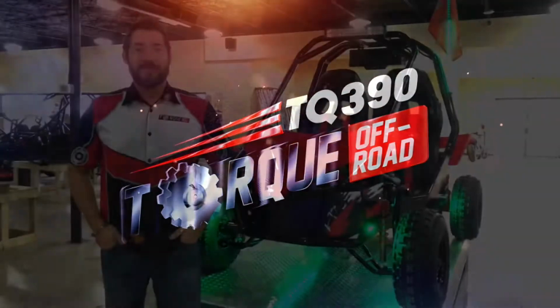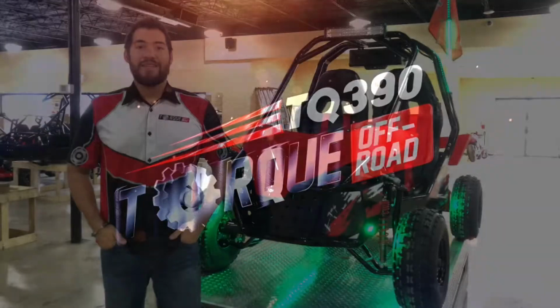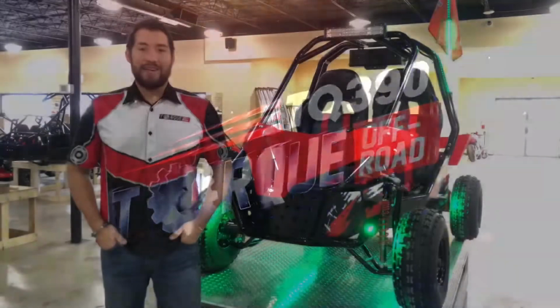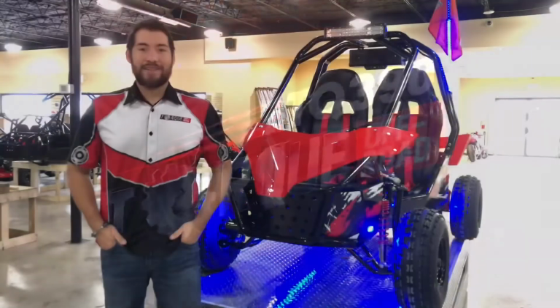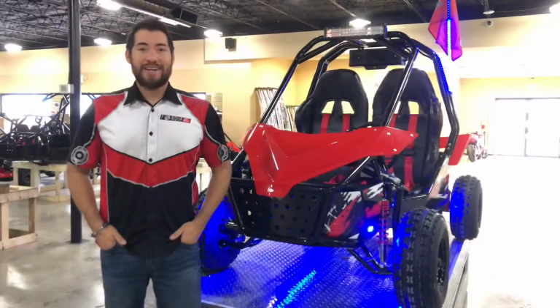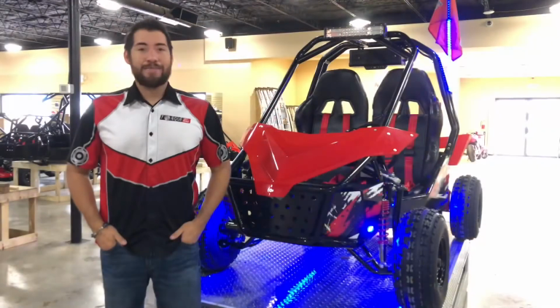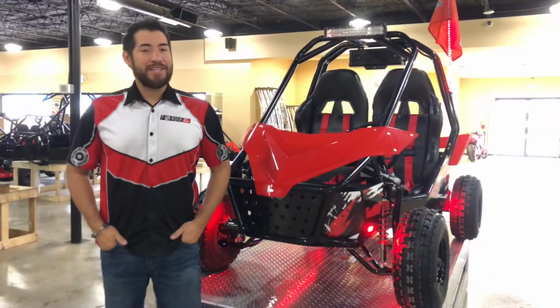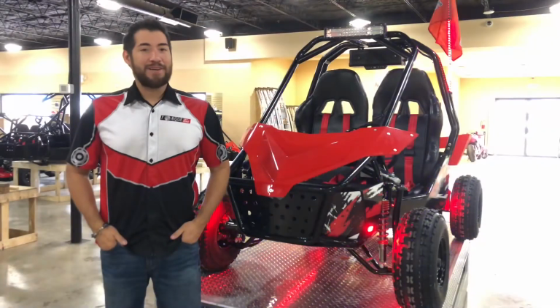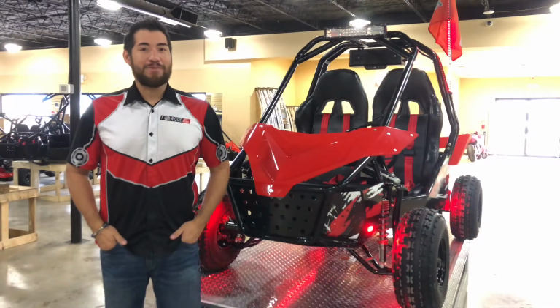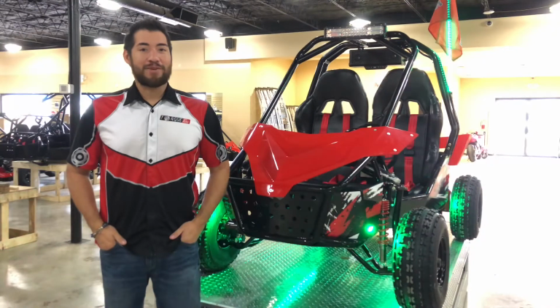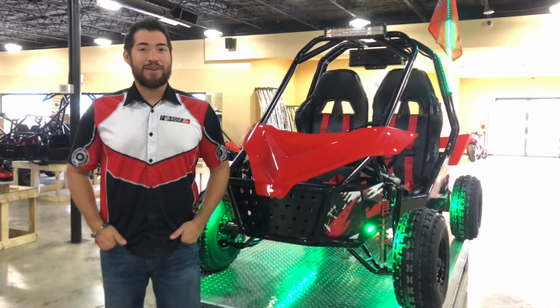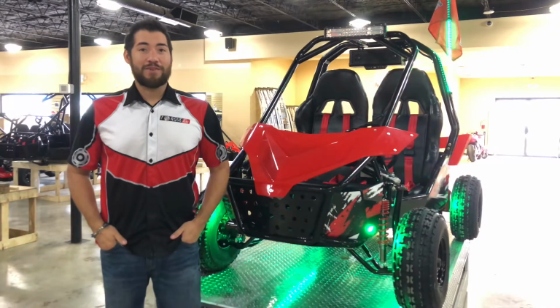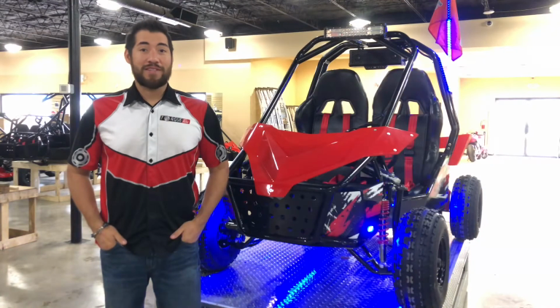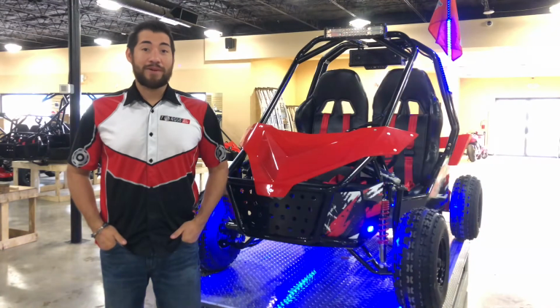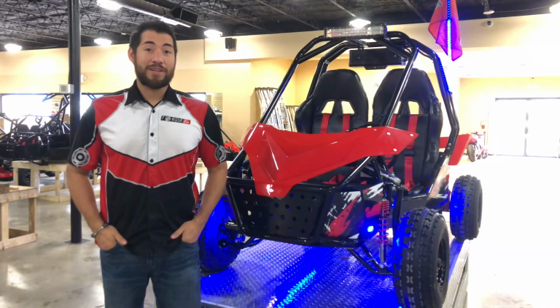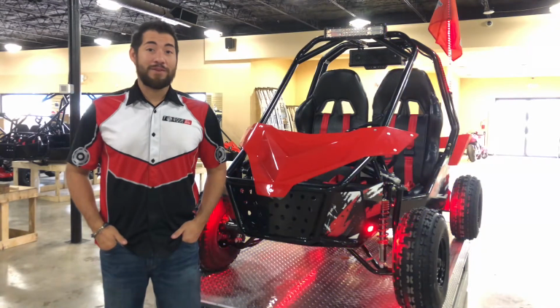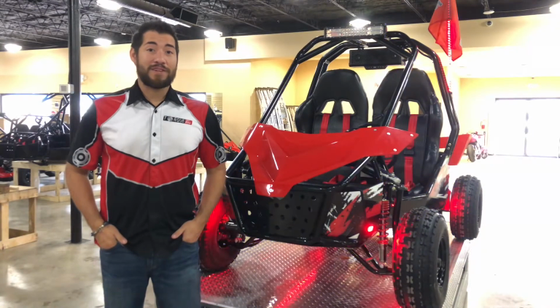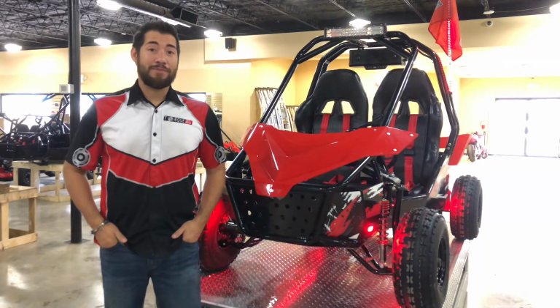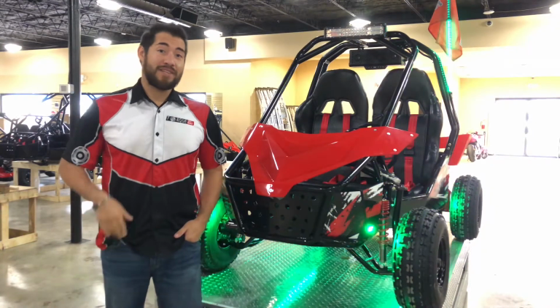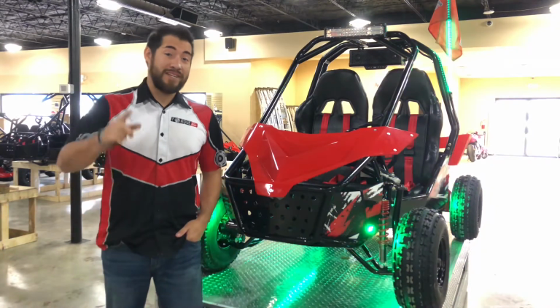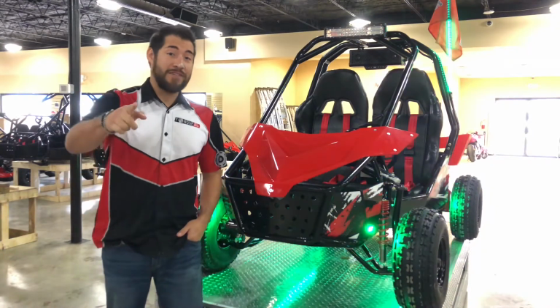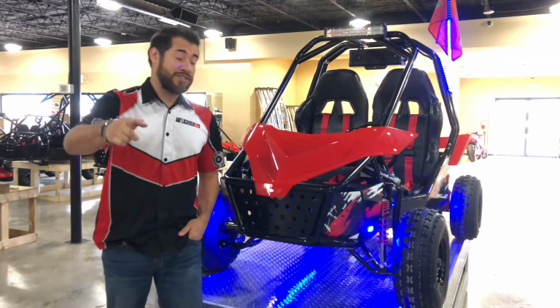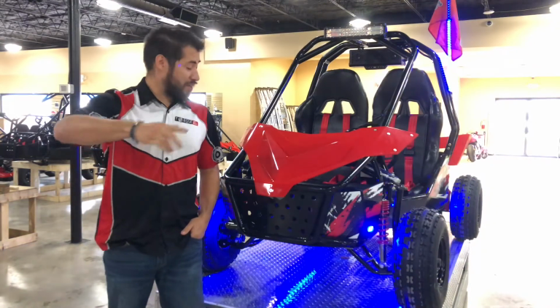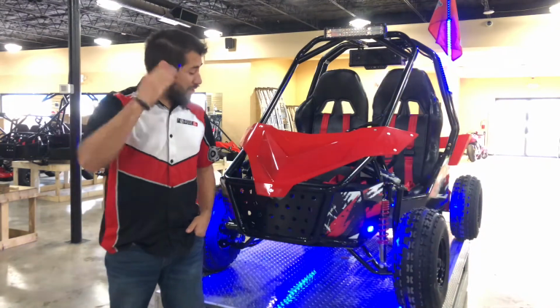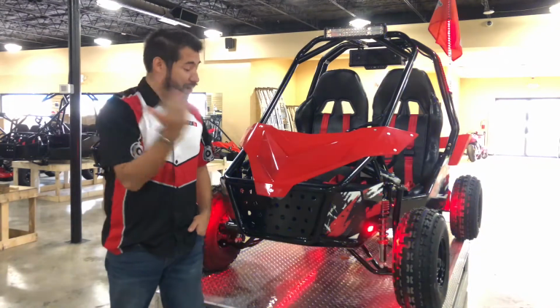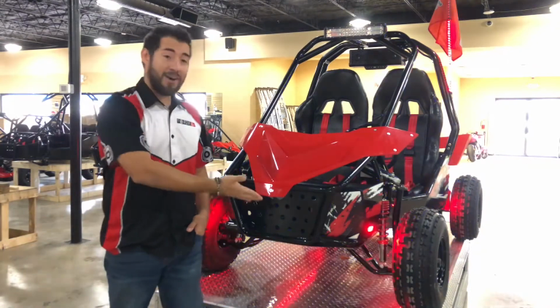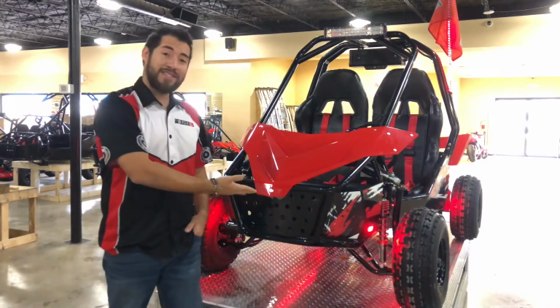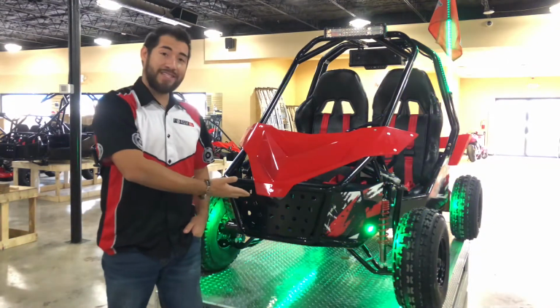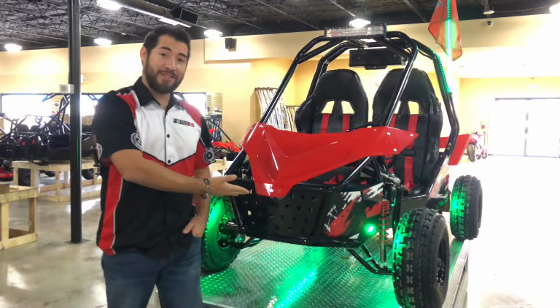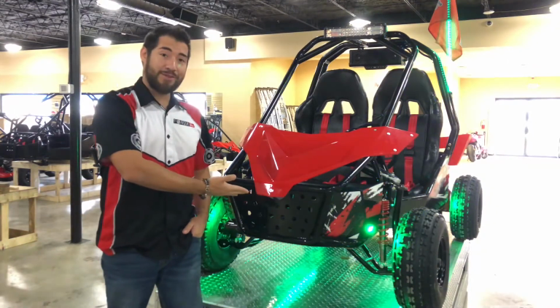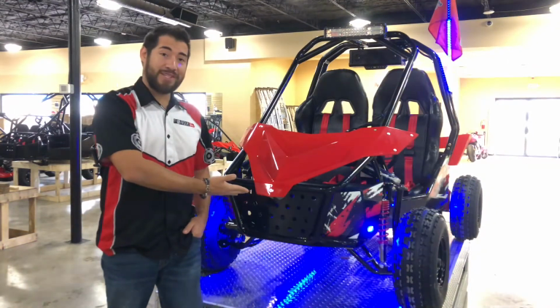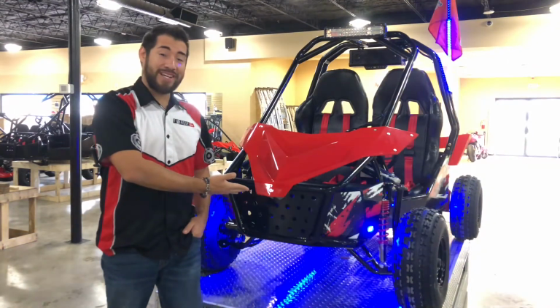Hey there guys, PJ here from Torque Offroad, and today we're going to go over a couple of the key features on our TQ390.